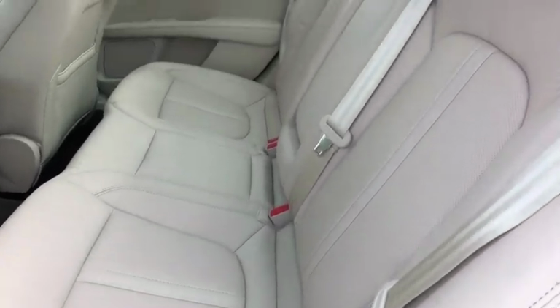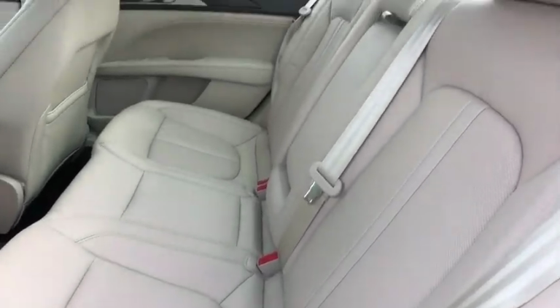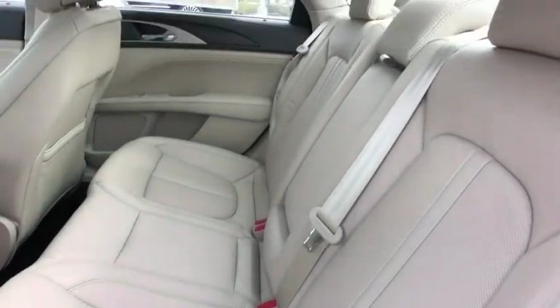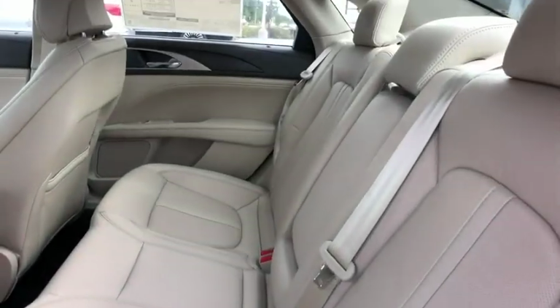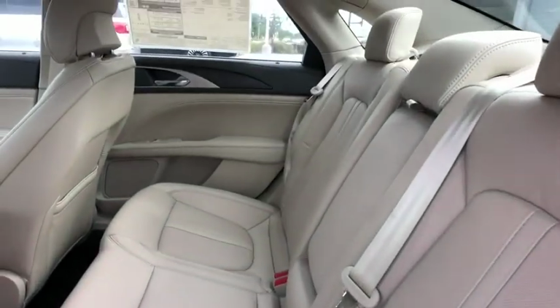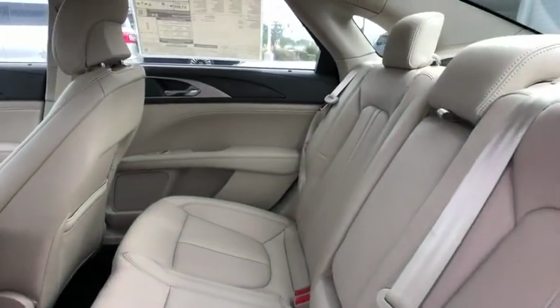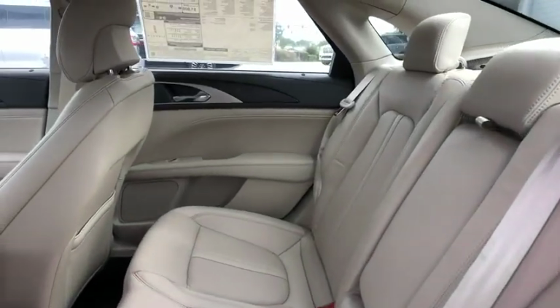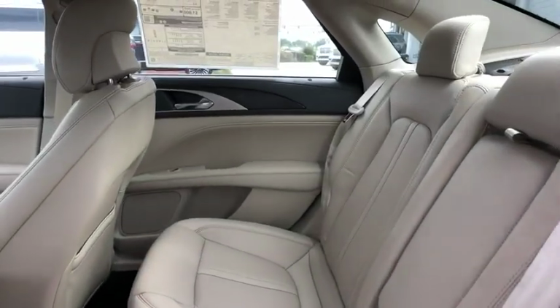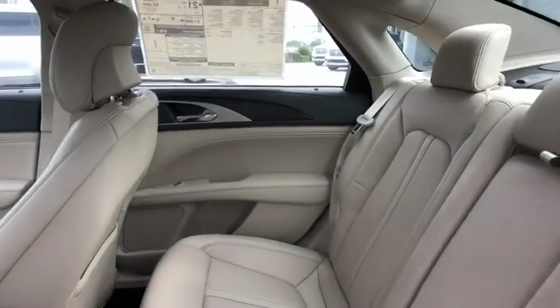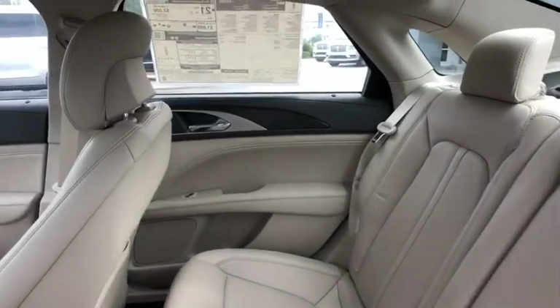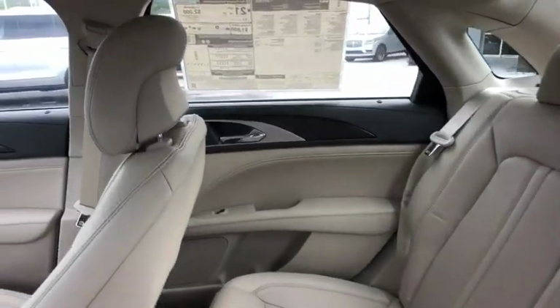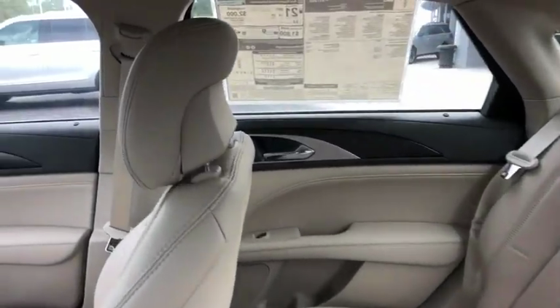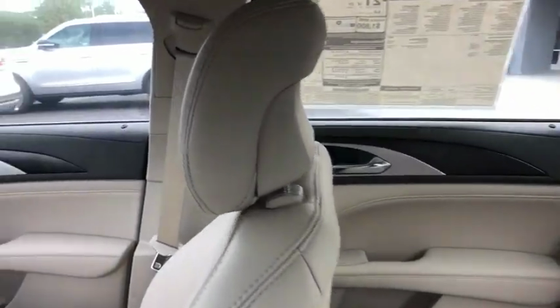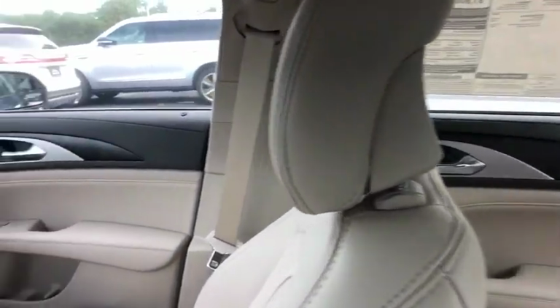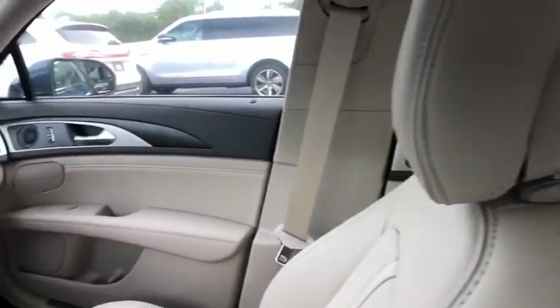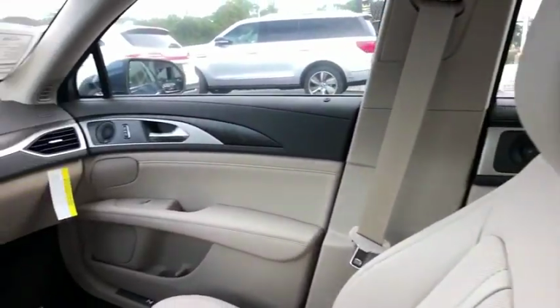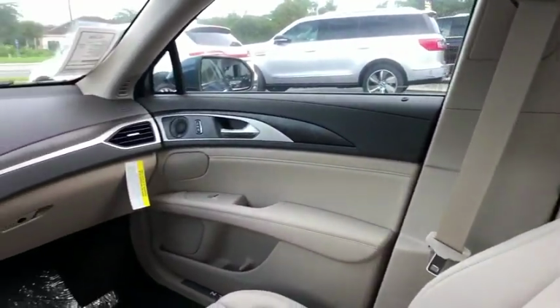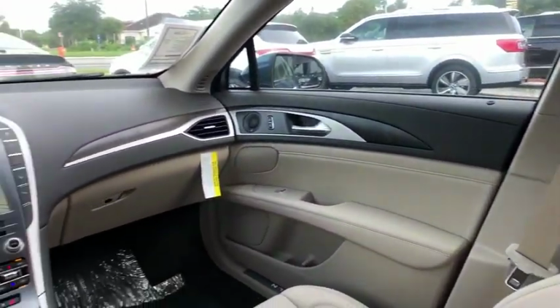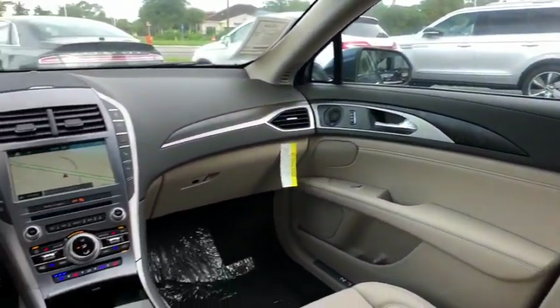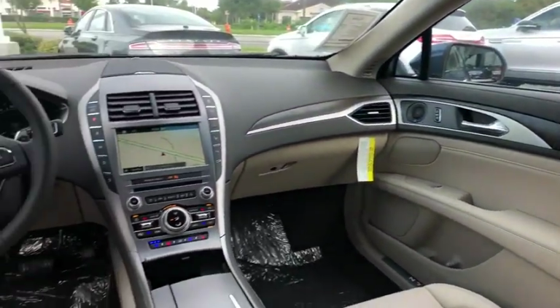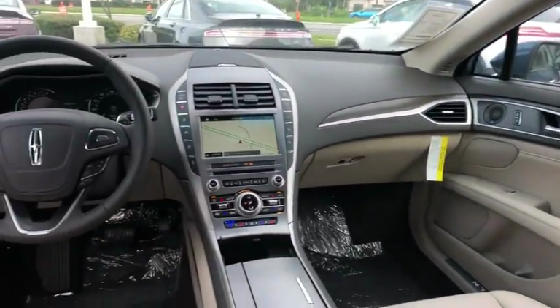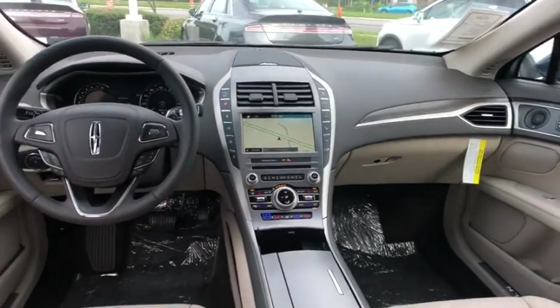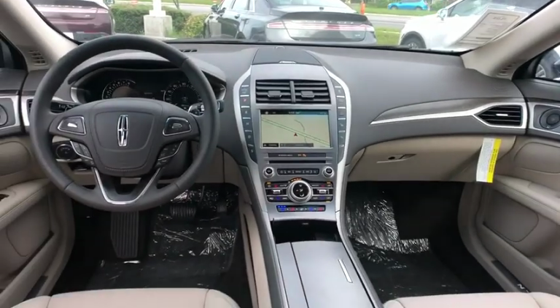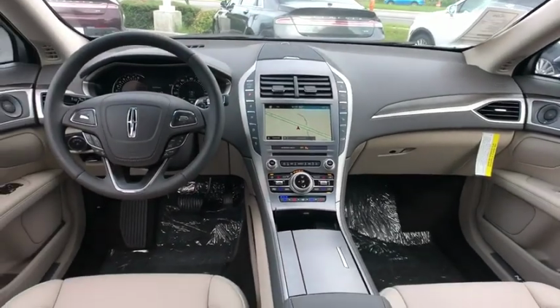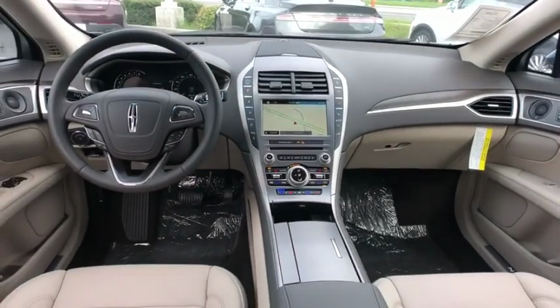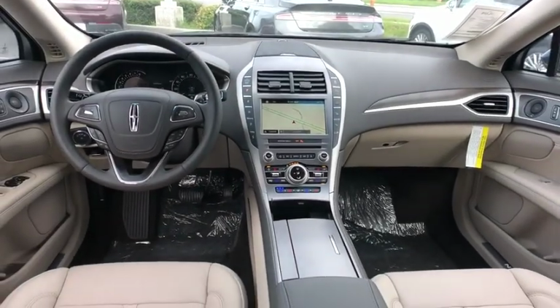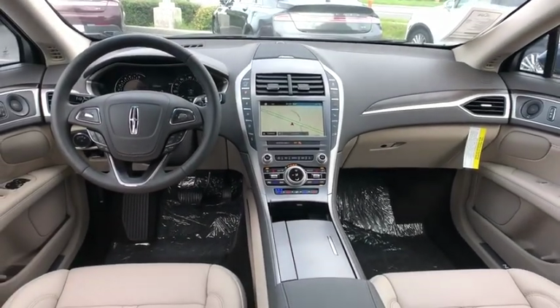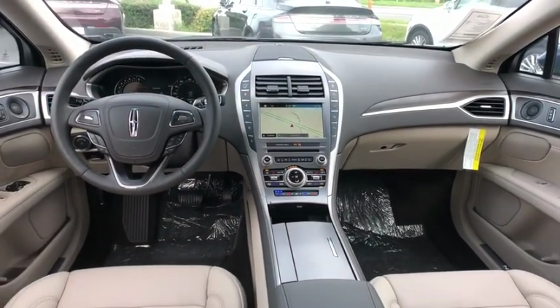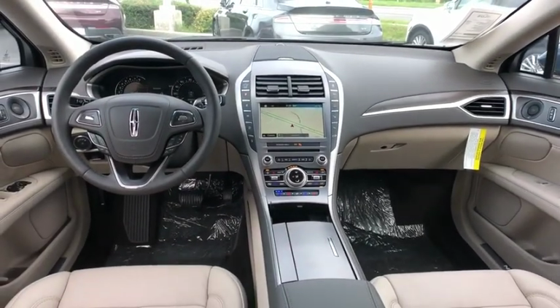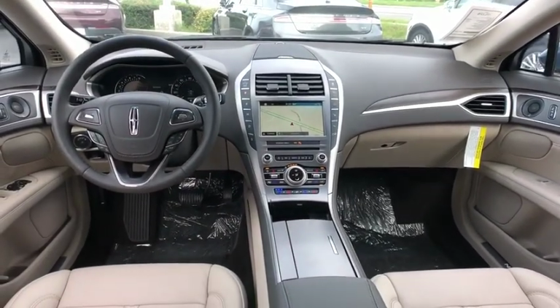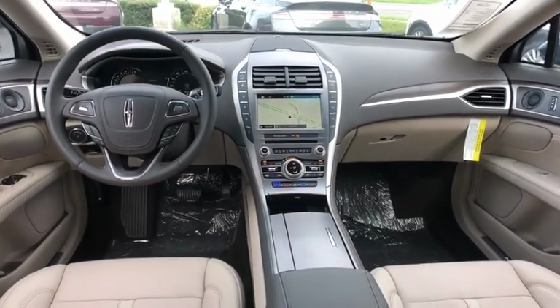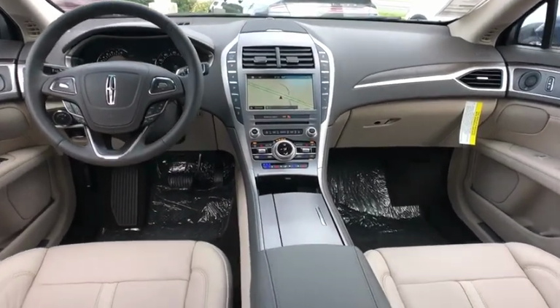If affordable style and reliability are what you're looking for, this vehicle couldn't be more perfect. Drive it today! Stepway!